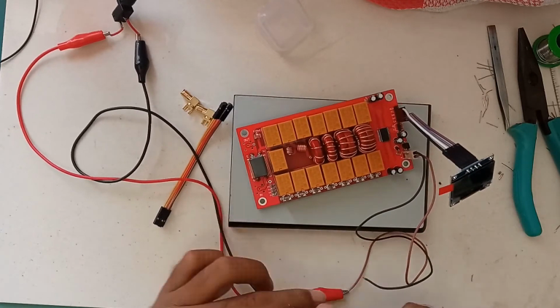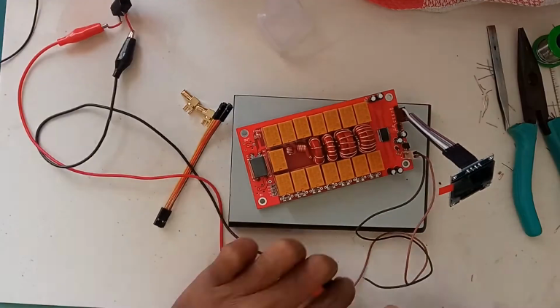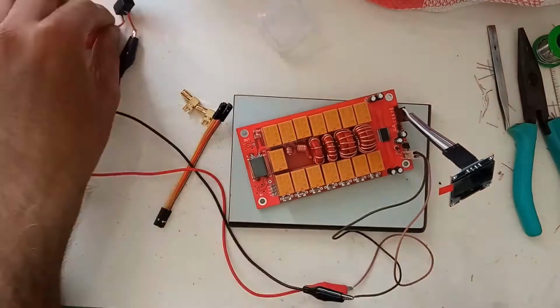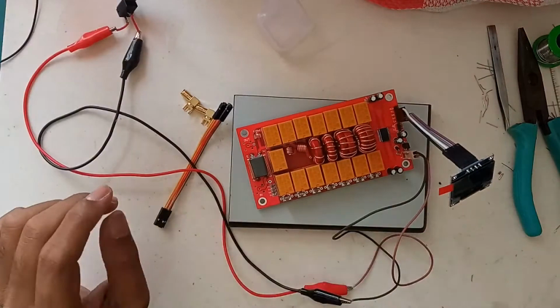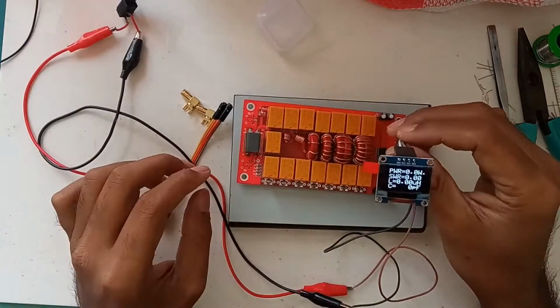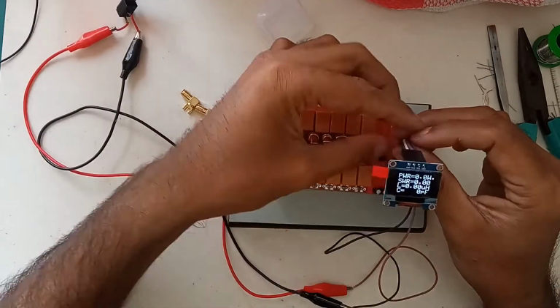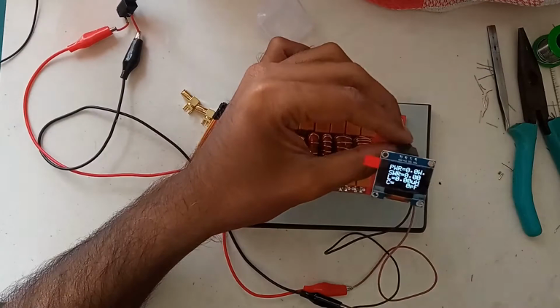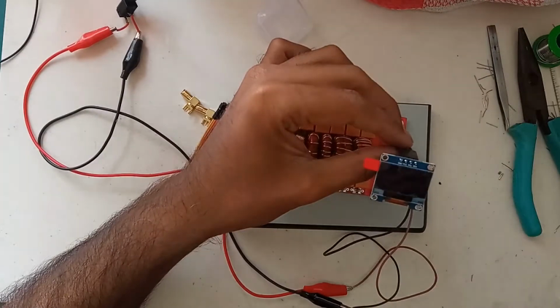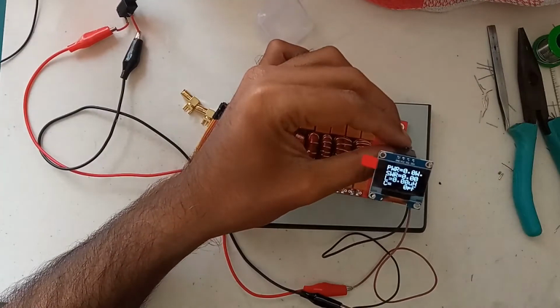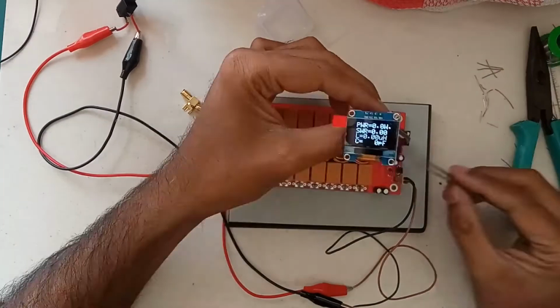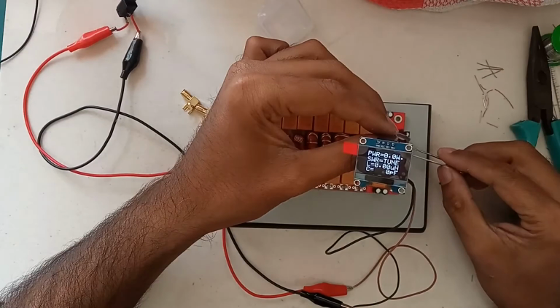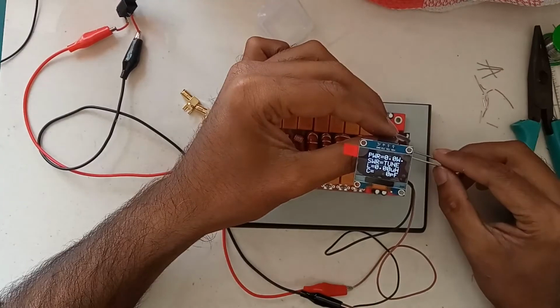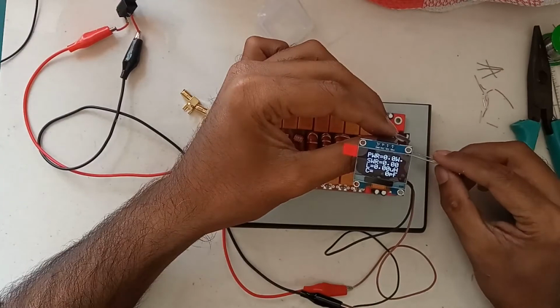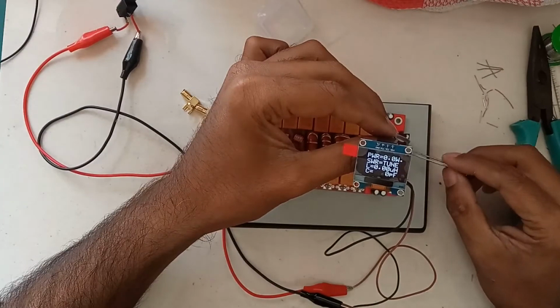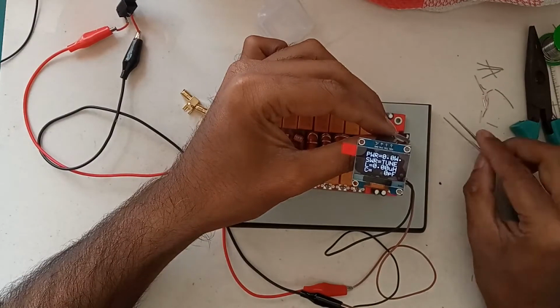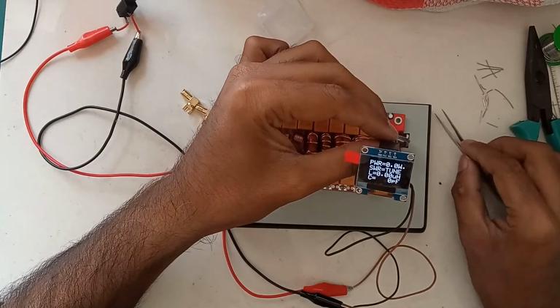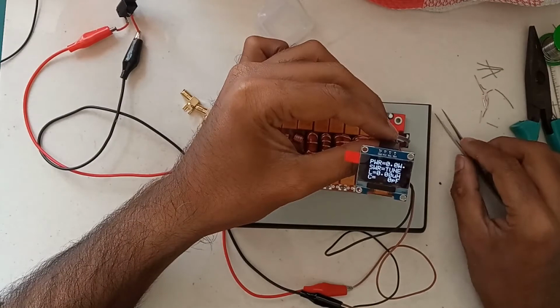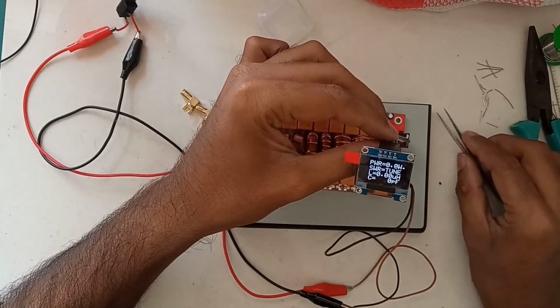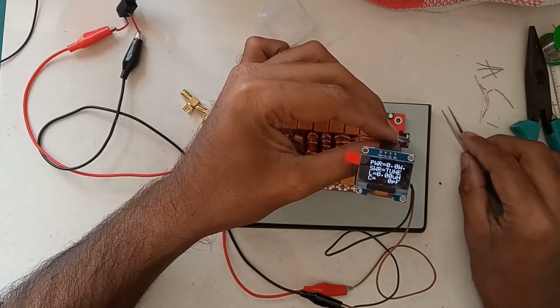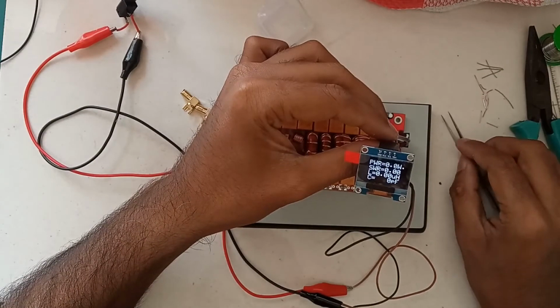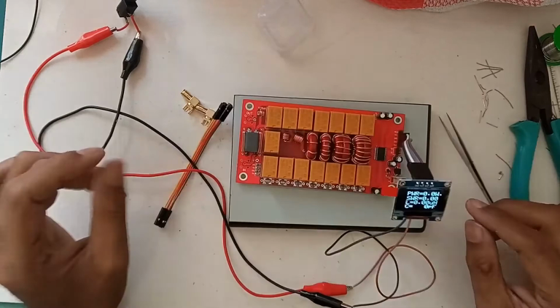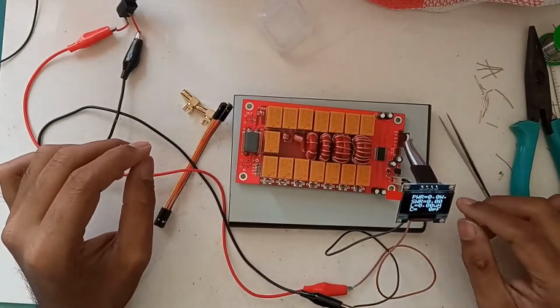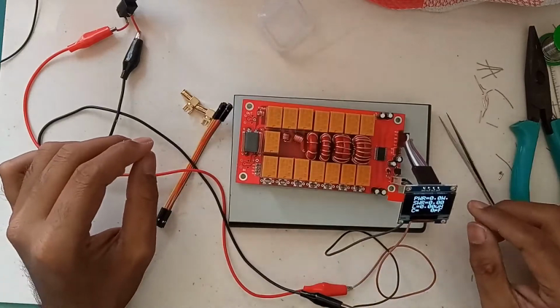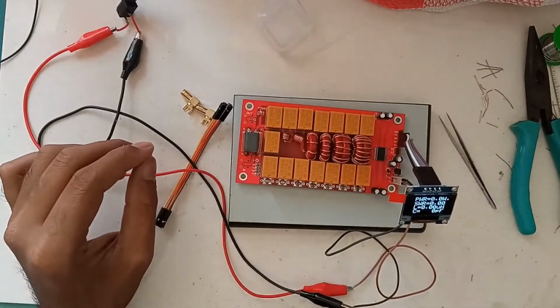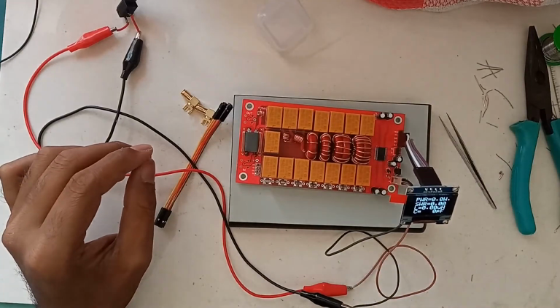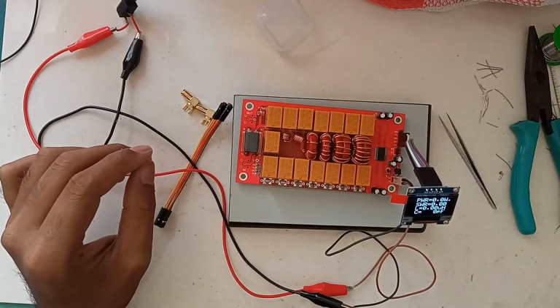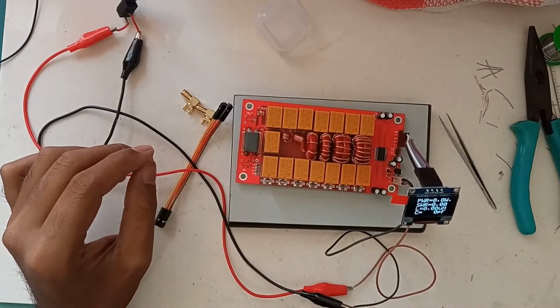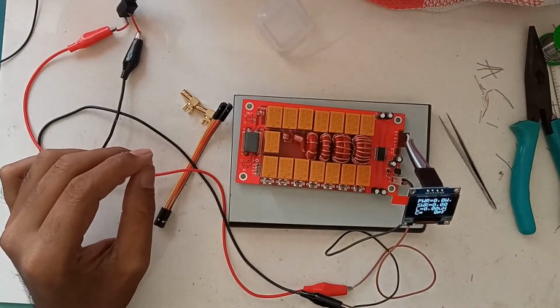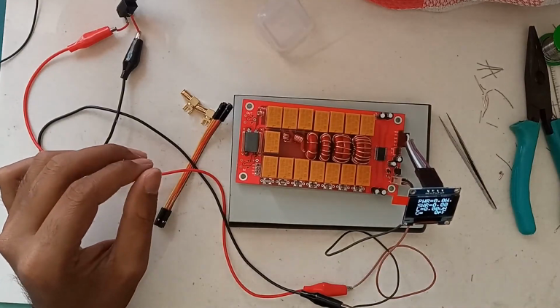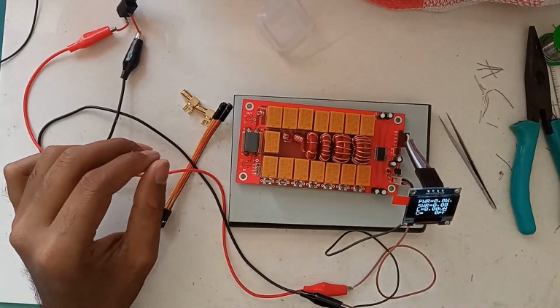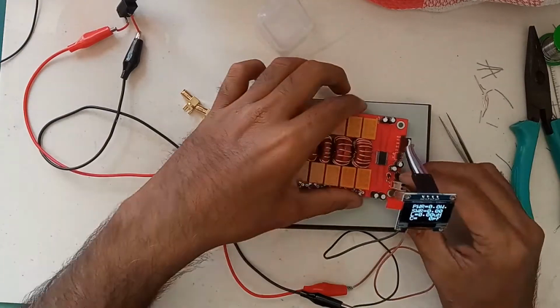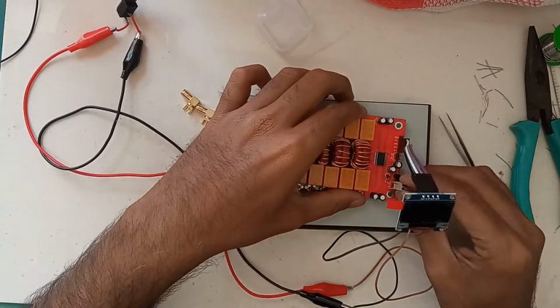Now let's start our smoke test. It's turning on — not an issue.